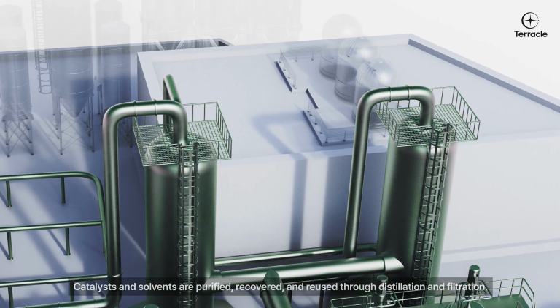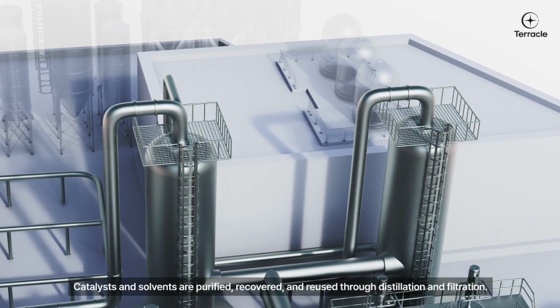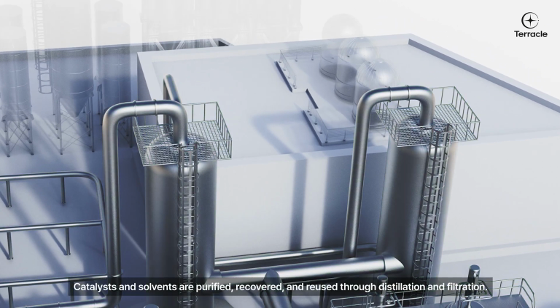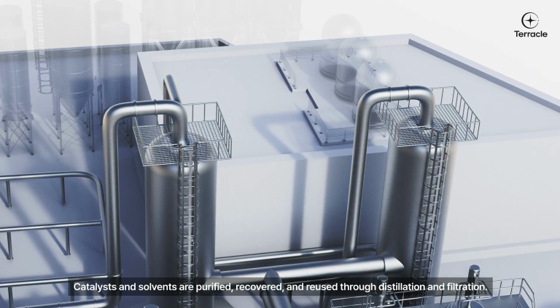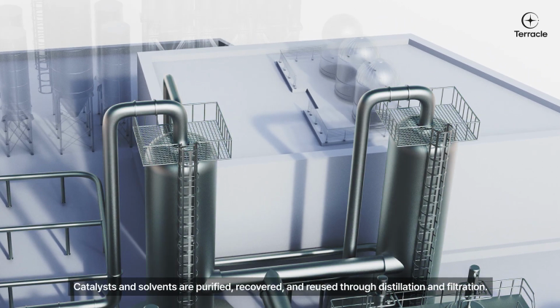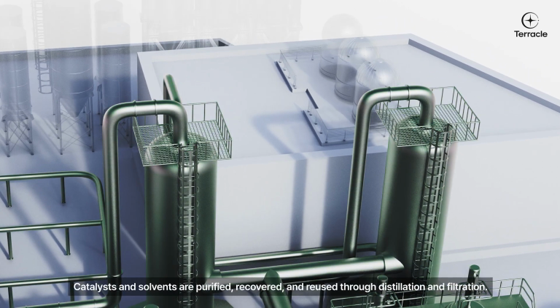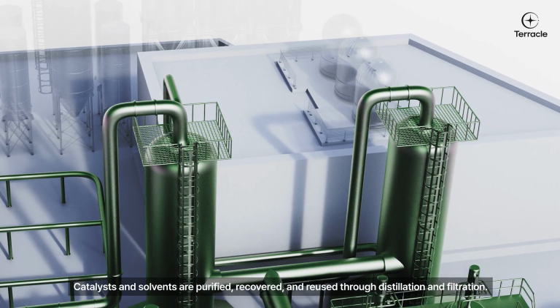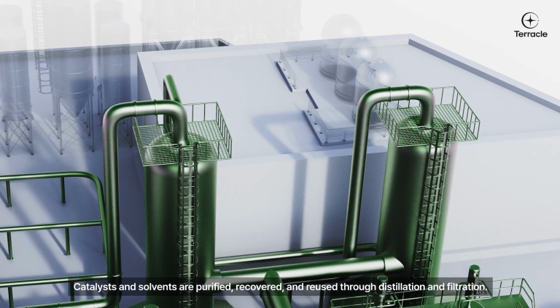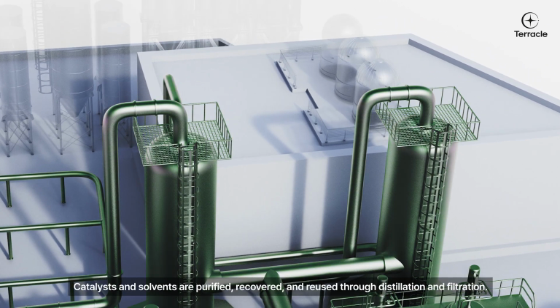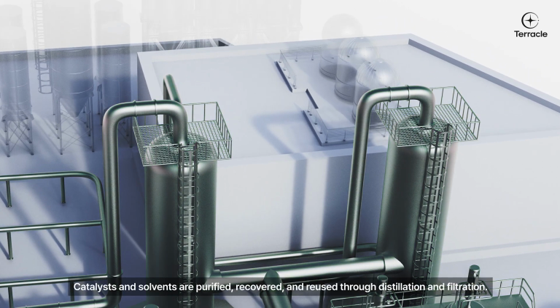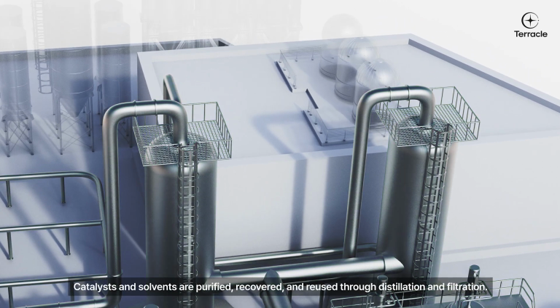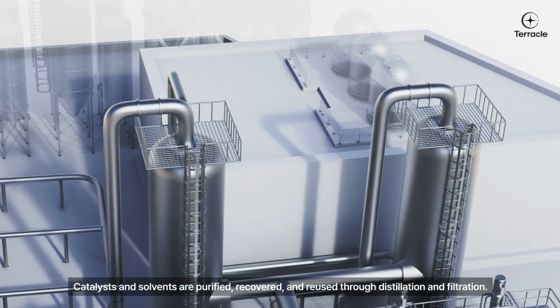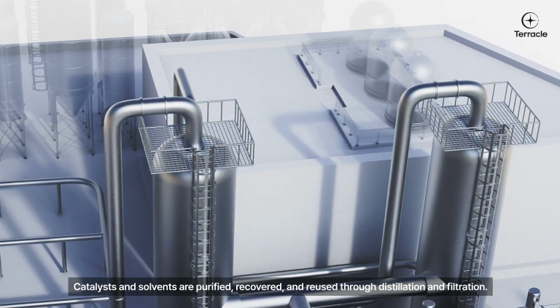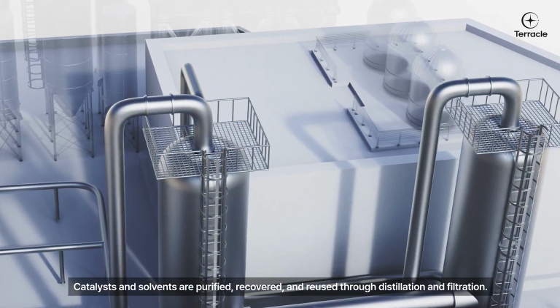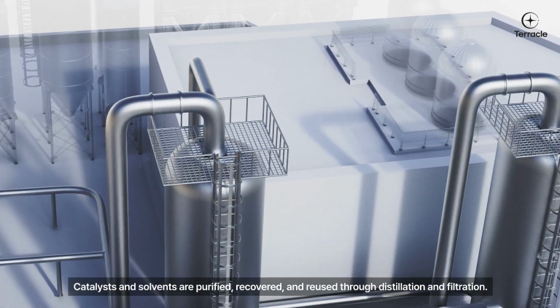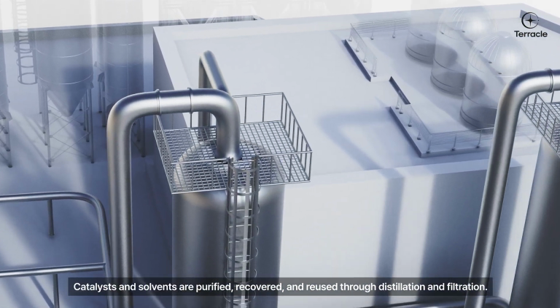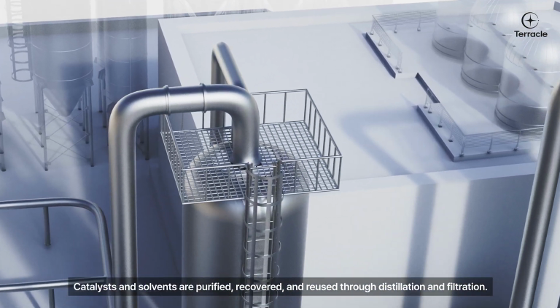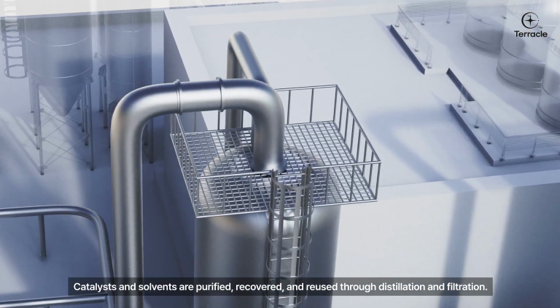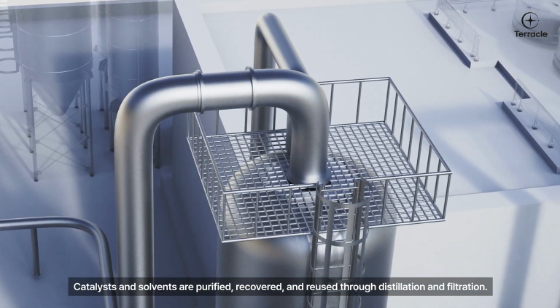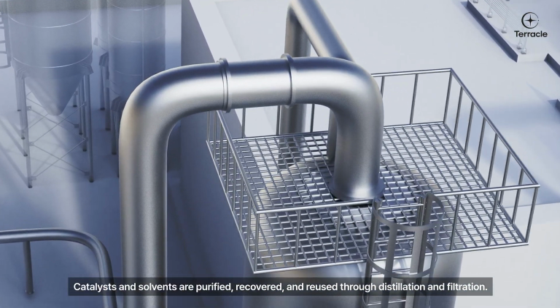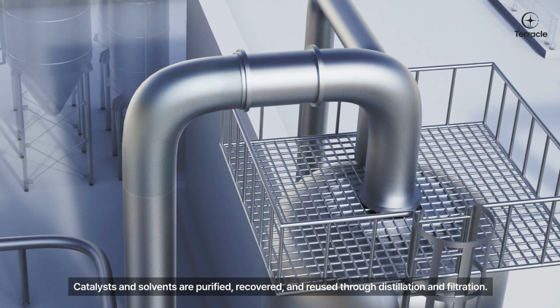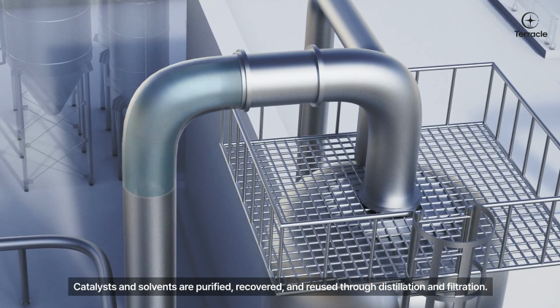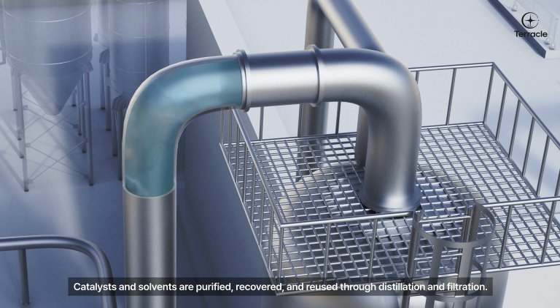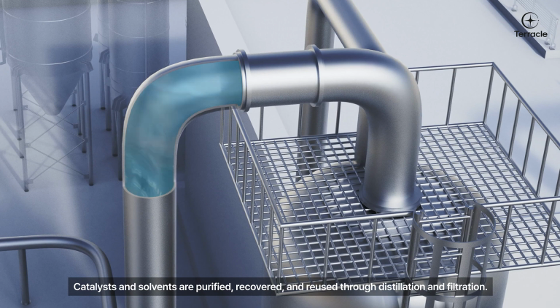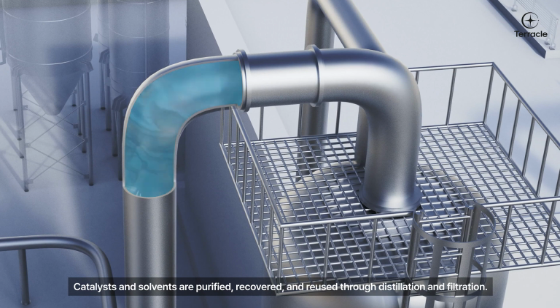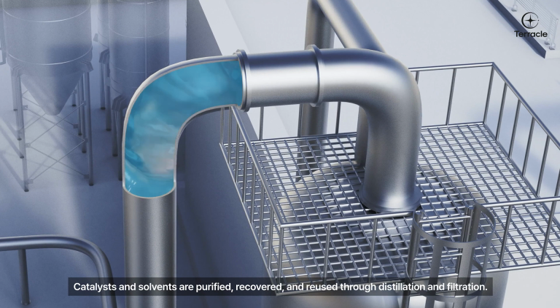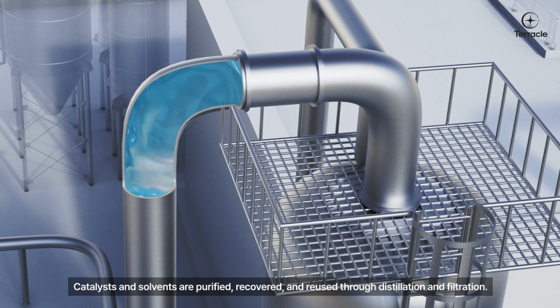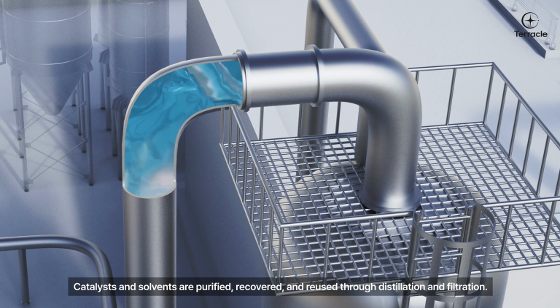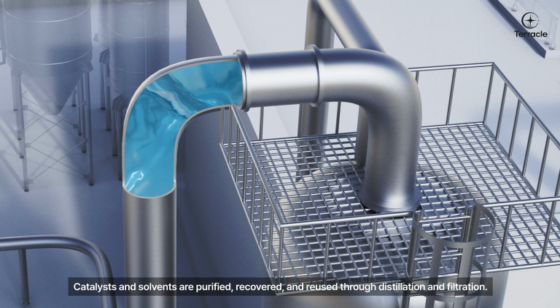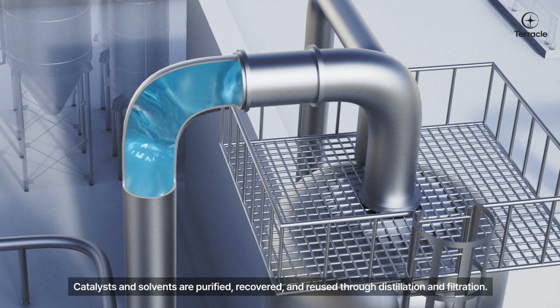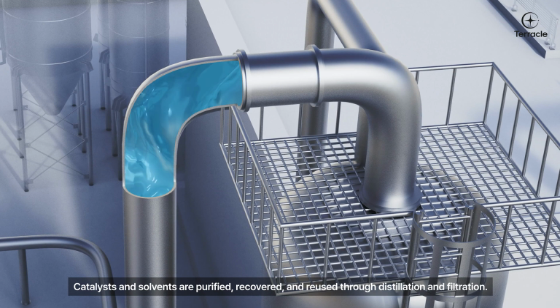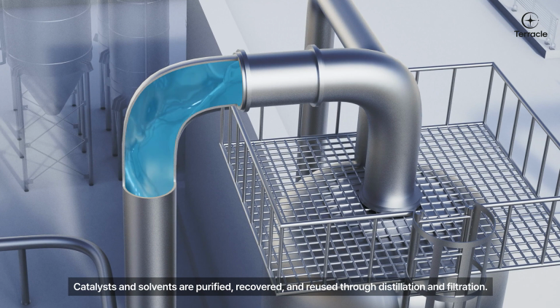Catalysts and solvents are purified, recovered, and reused through distillation and filtration.